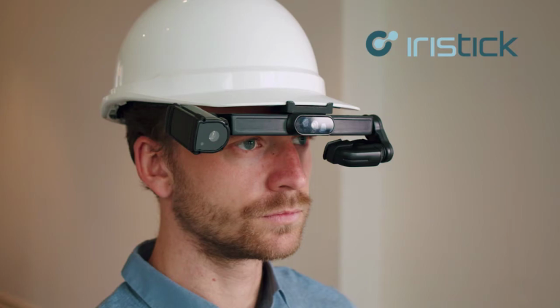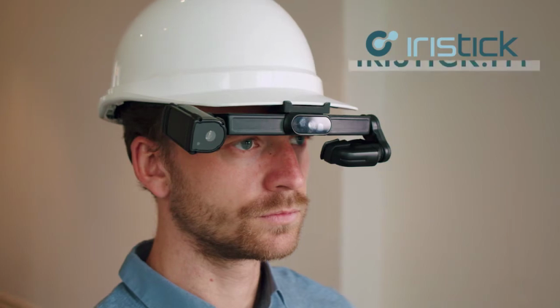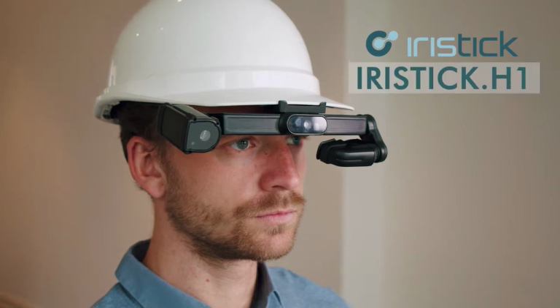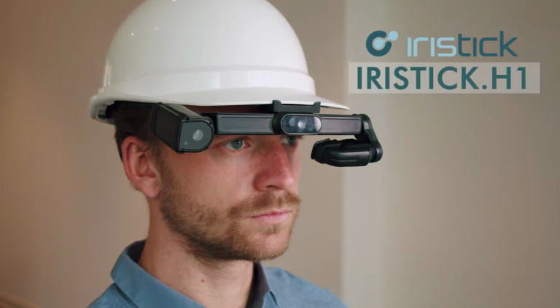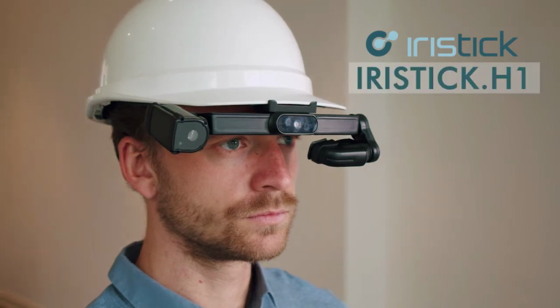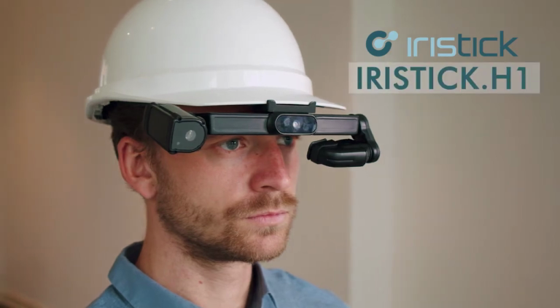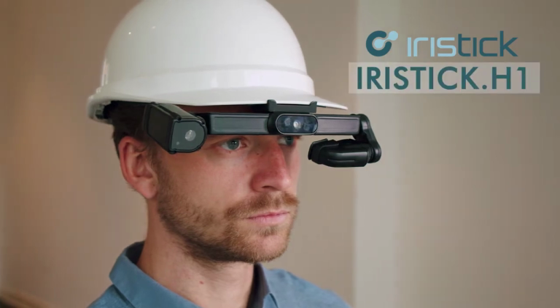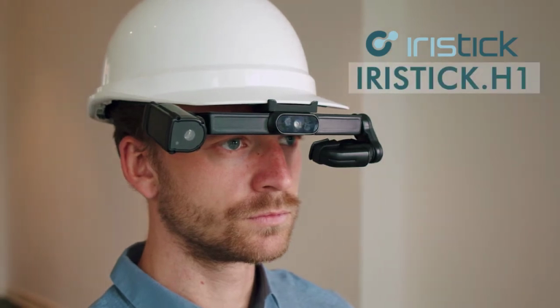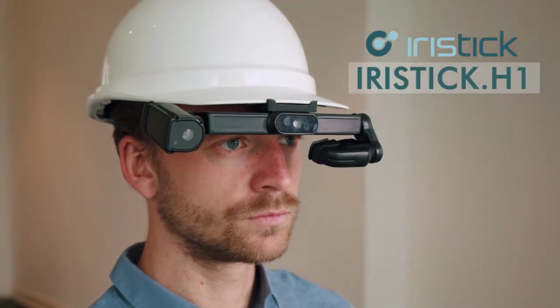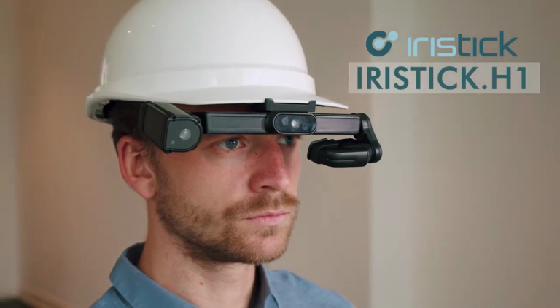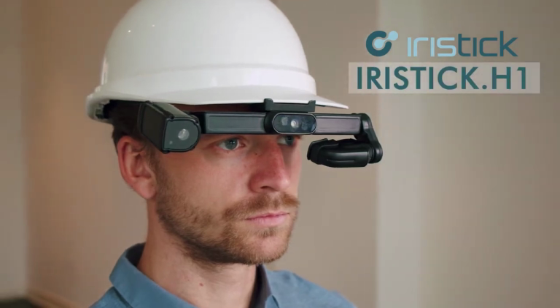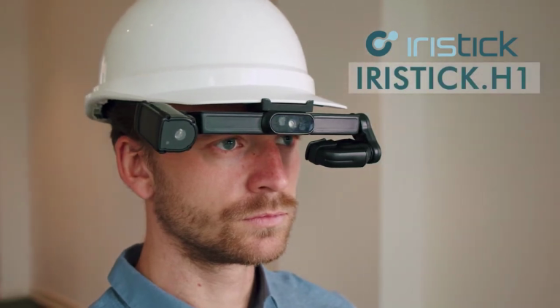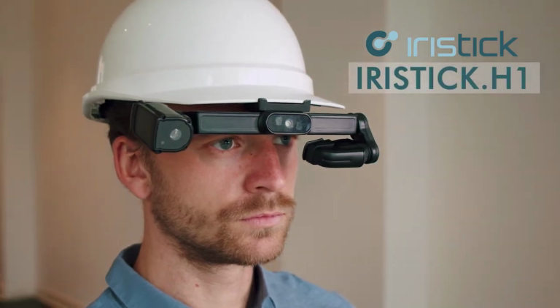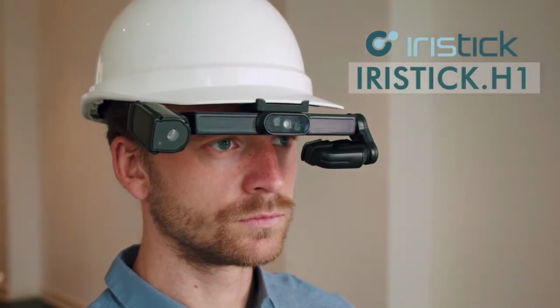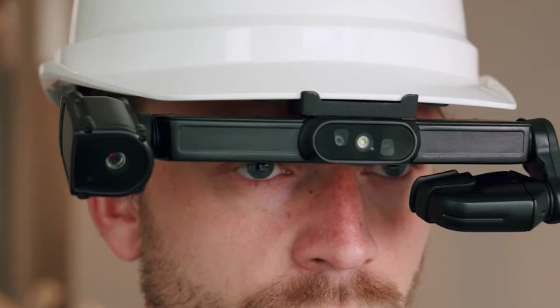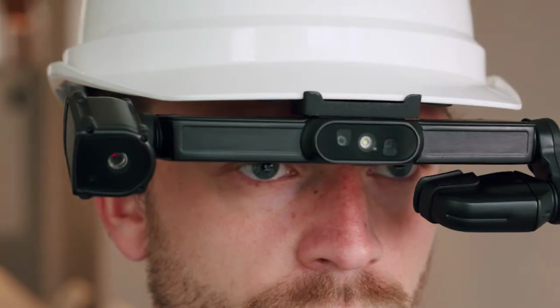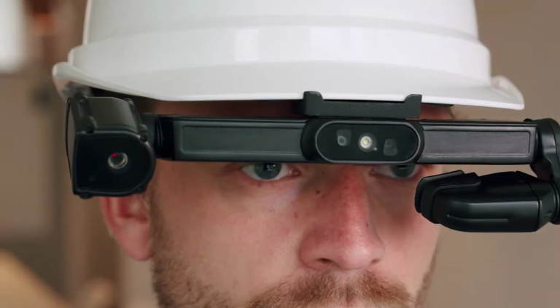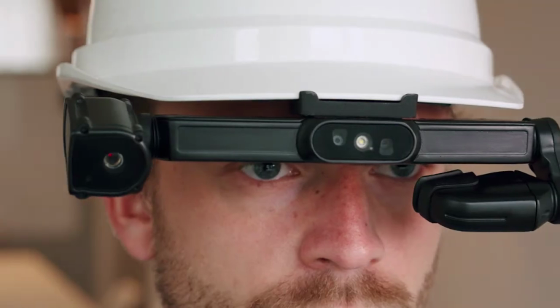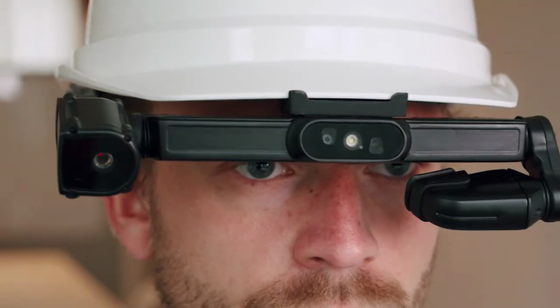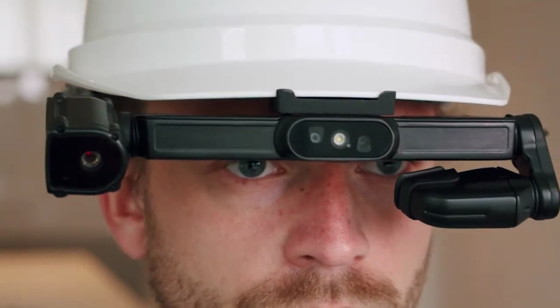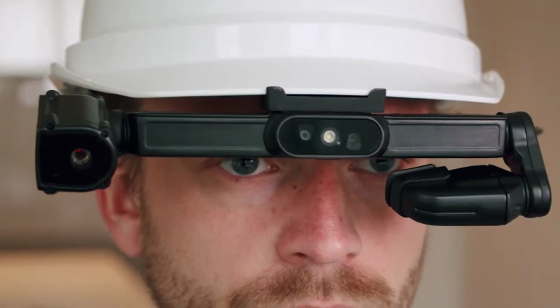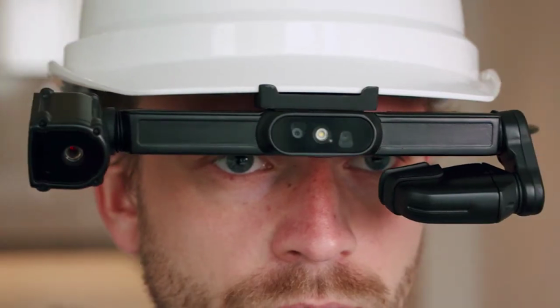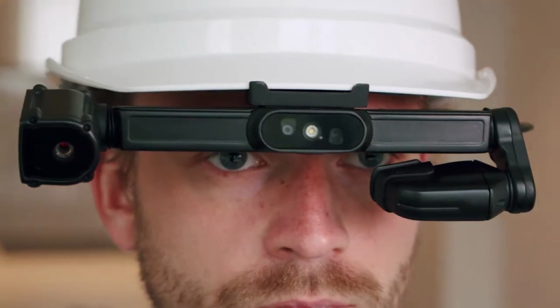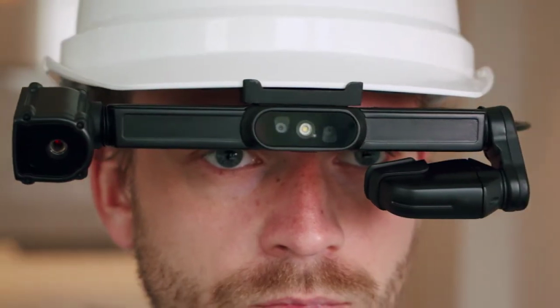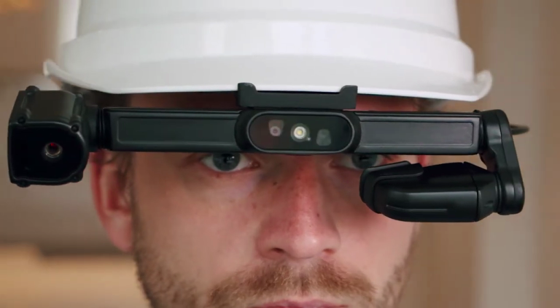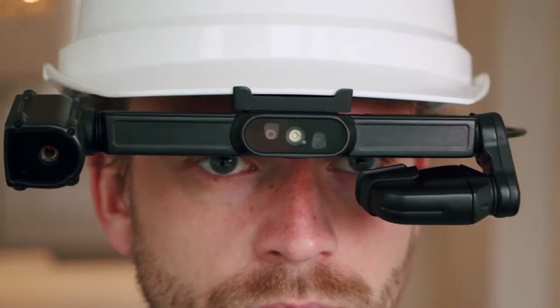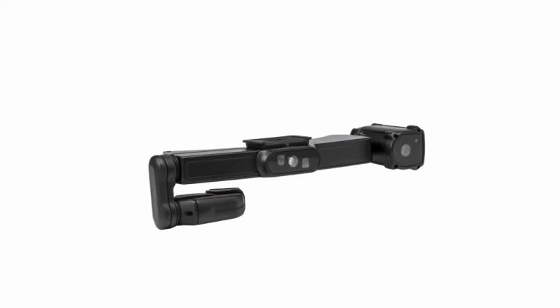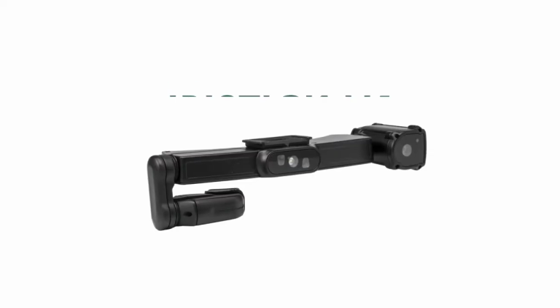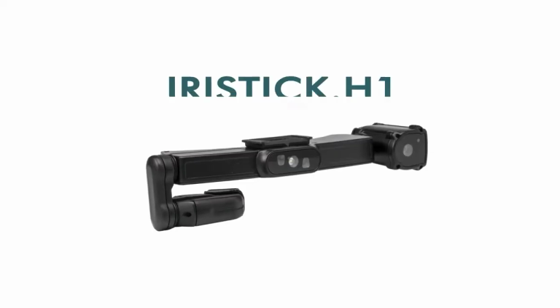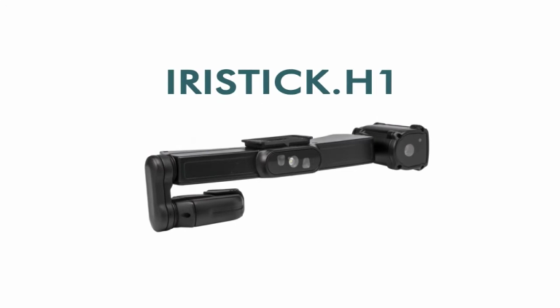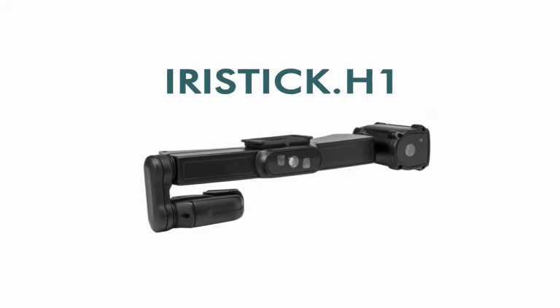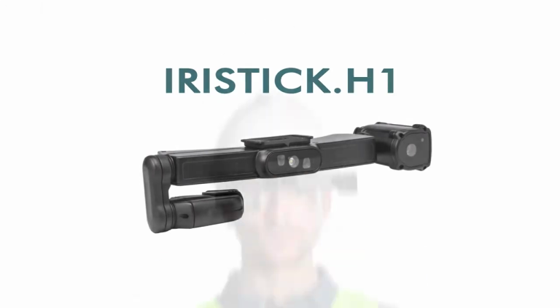Meet the IrisStick H1, the latest product innovation in the IrisStick smart glasses portfolio.